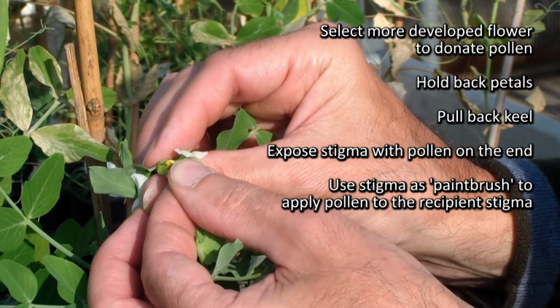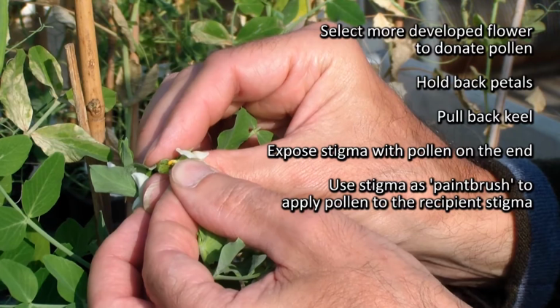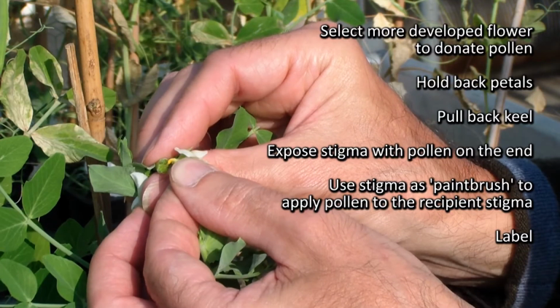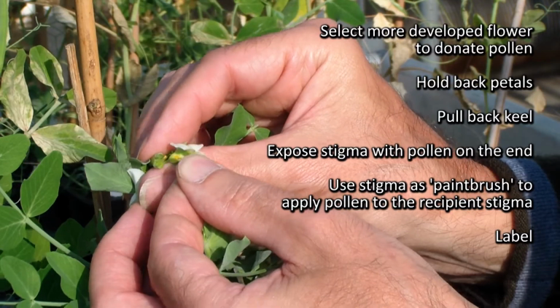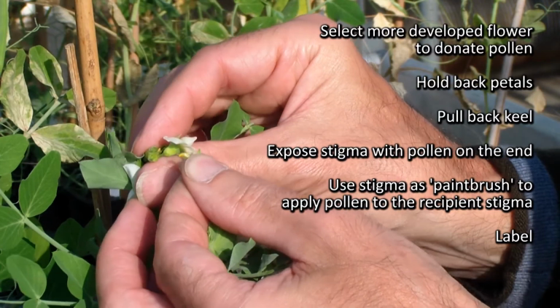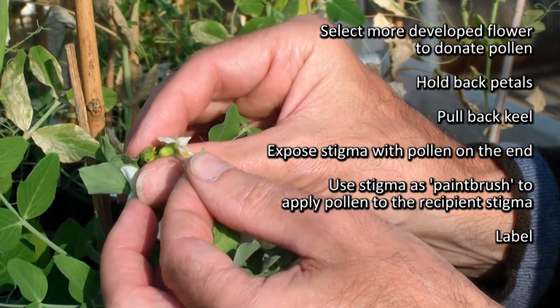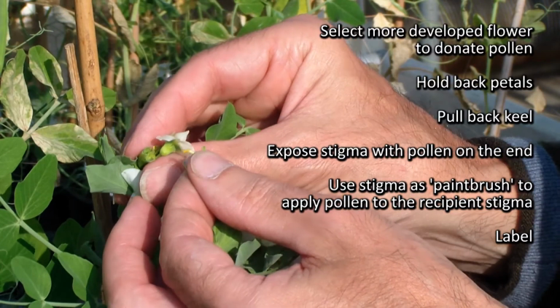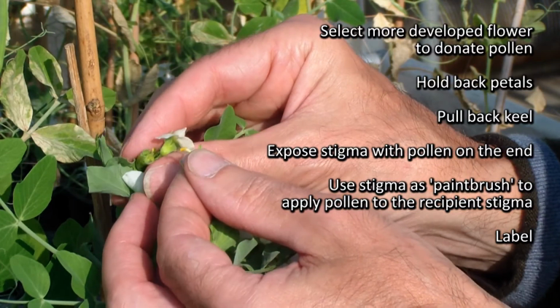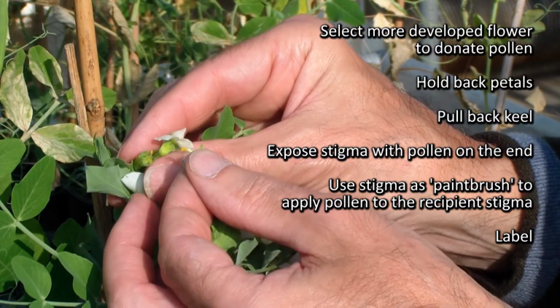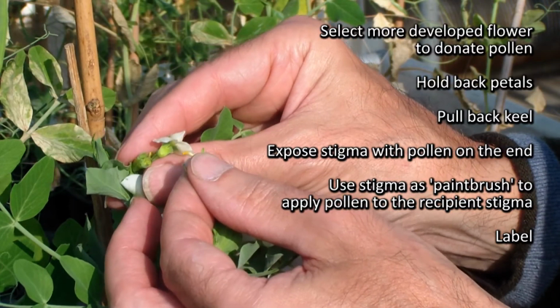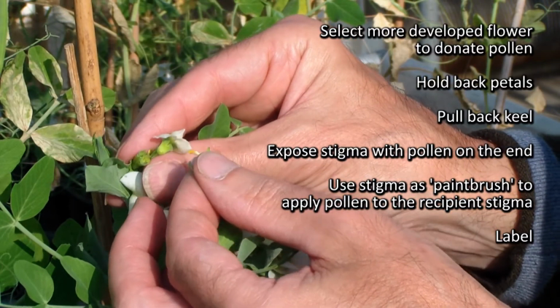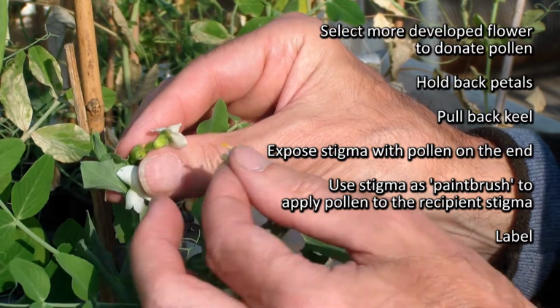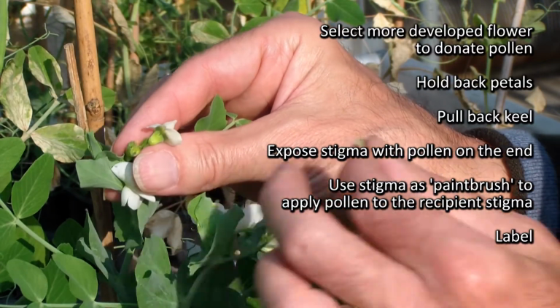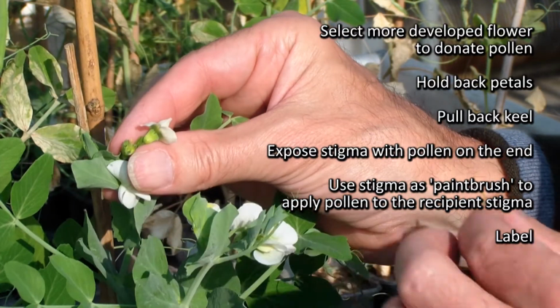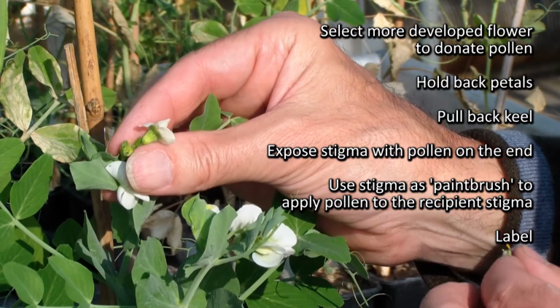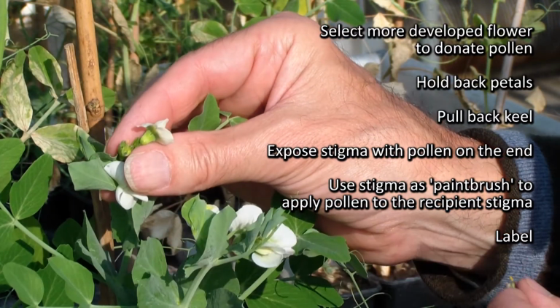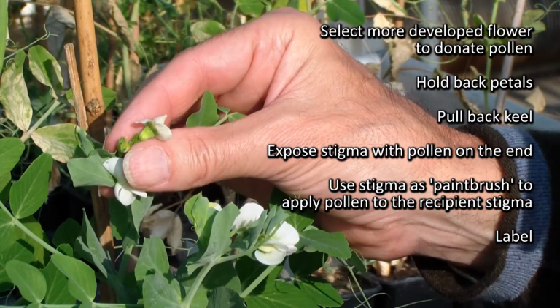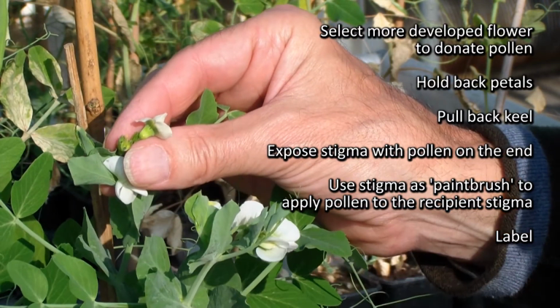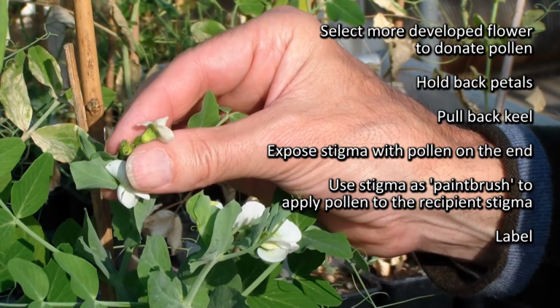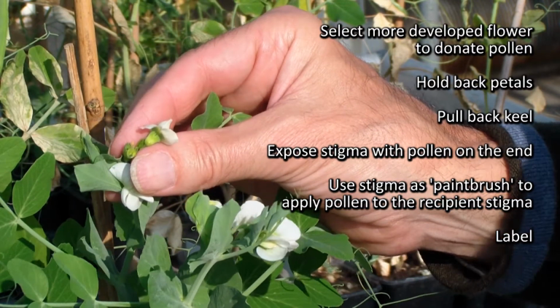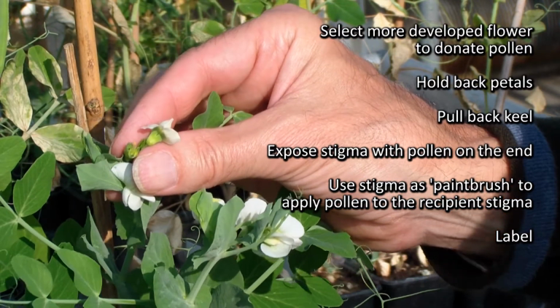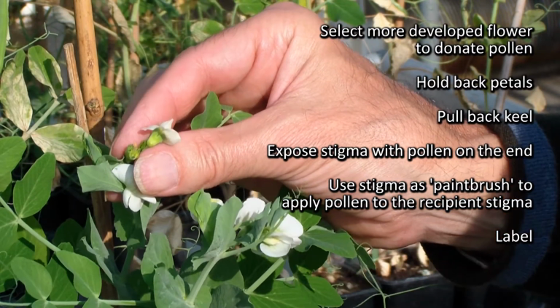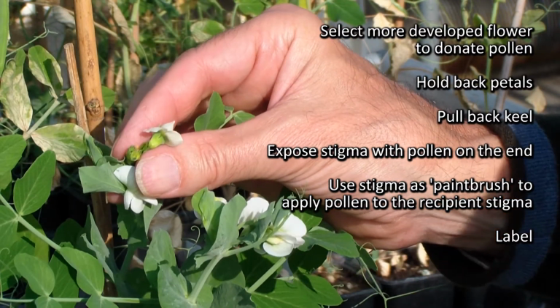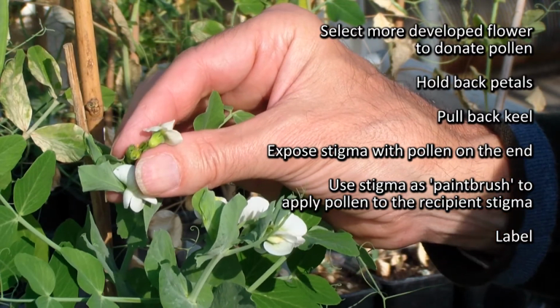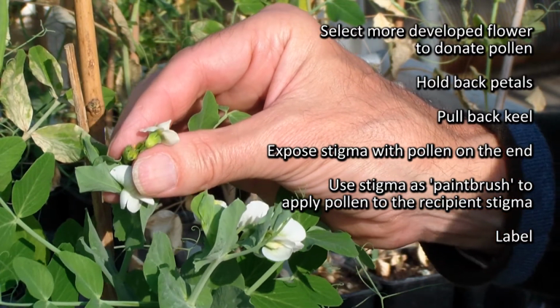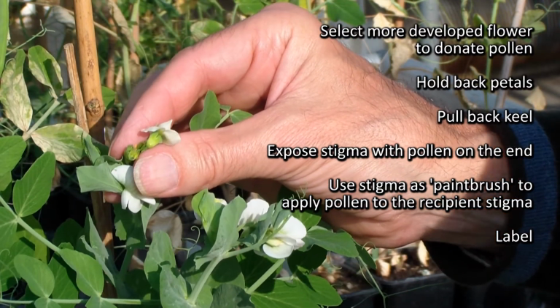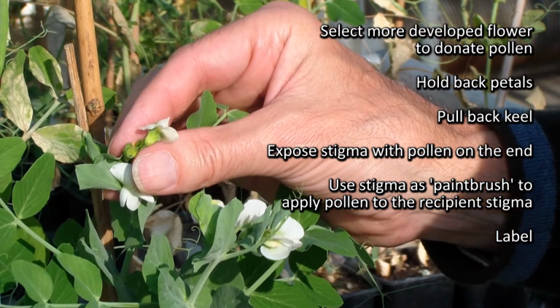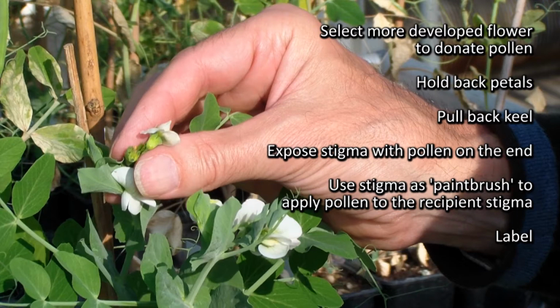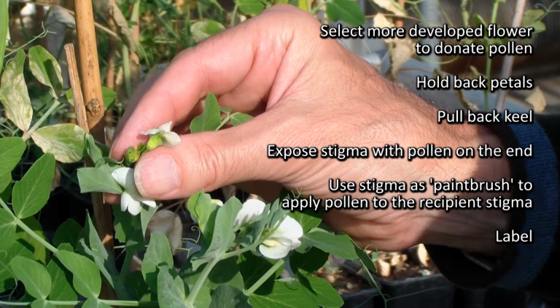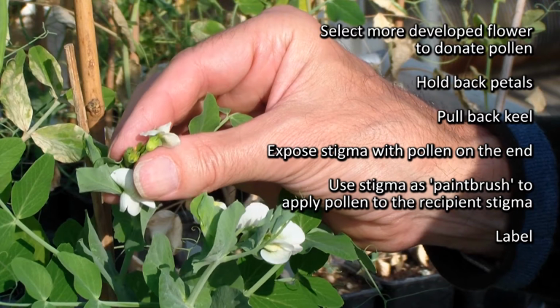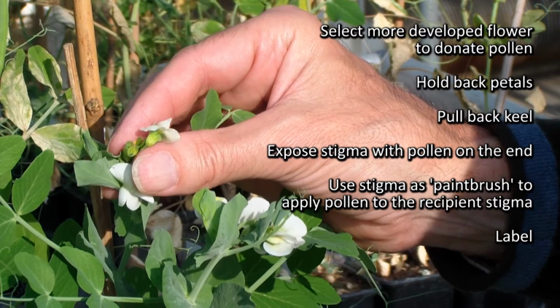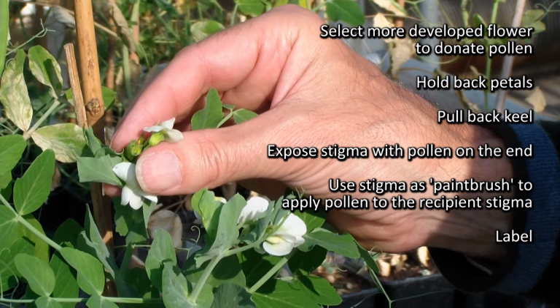We can use this as a paintbrush to apply the pollen from this flower onto the recipient style. It's nice and visible — you can see the yellow pollen. So that is now ready to be labelled up.